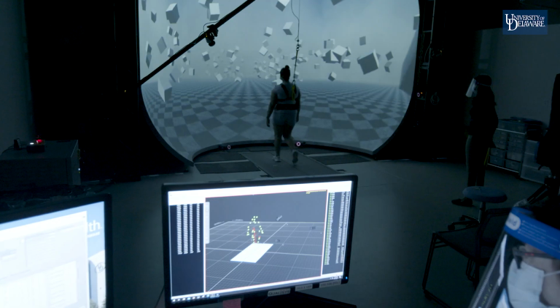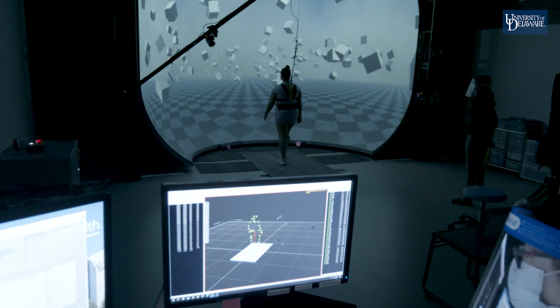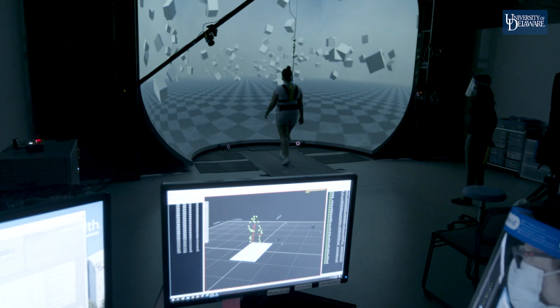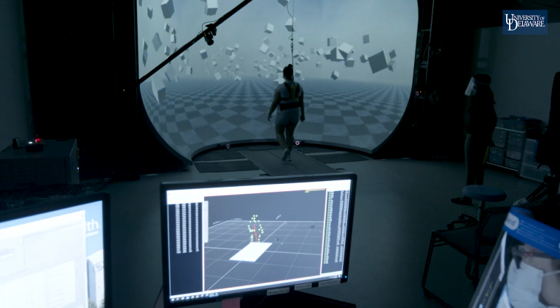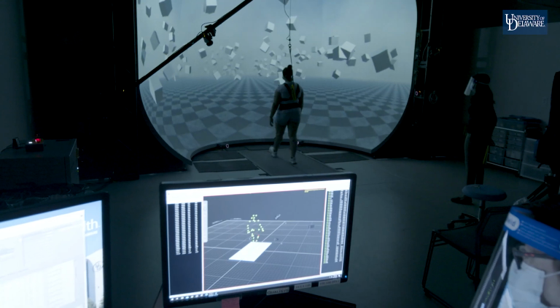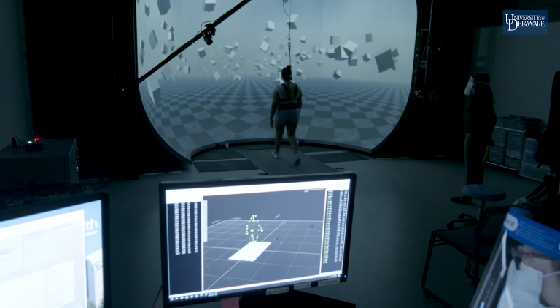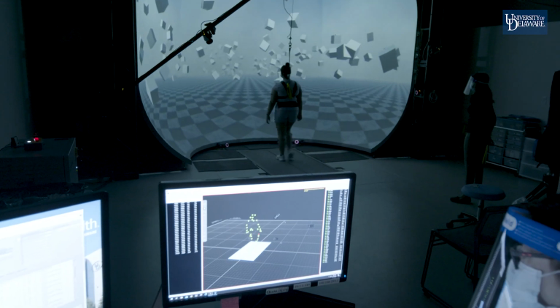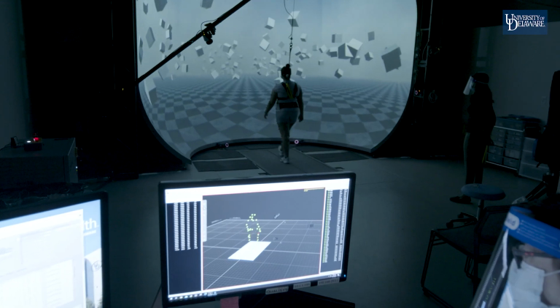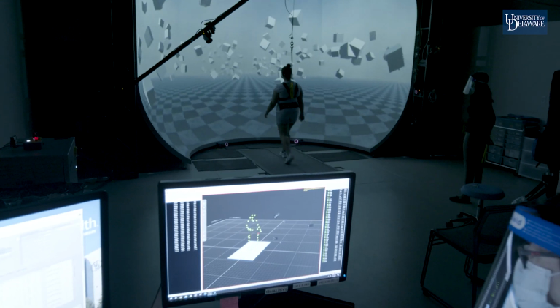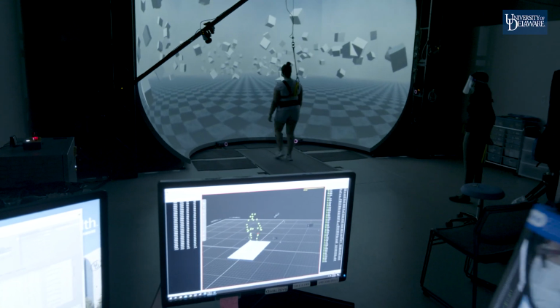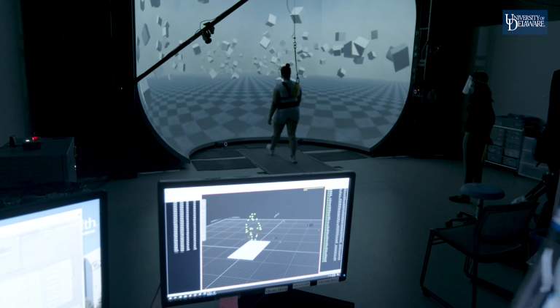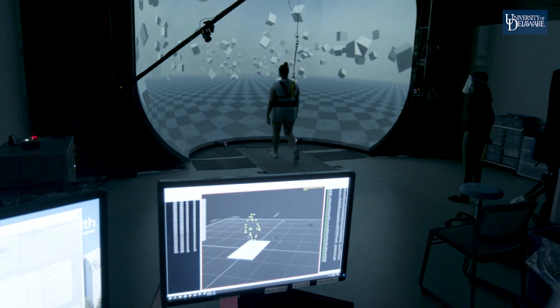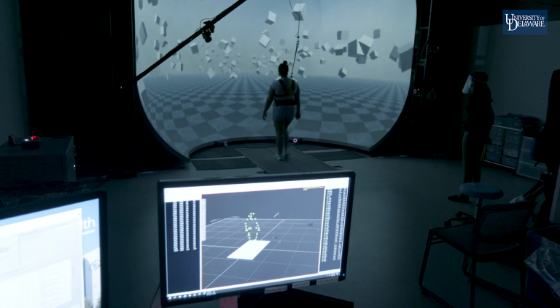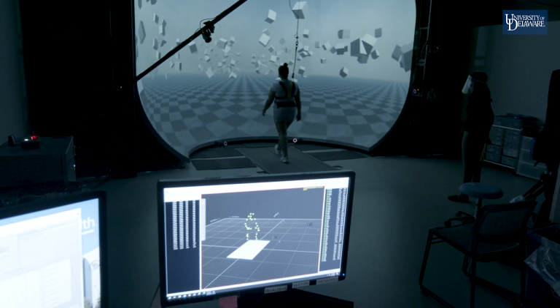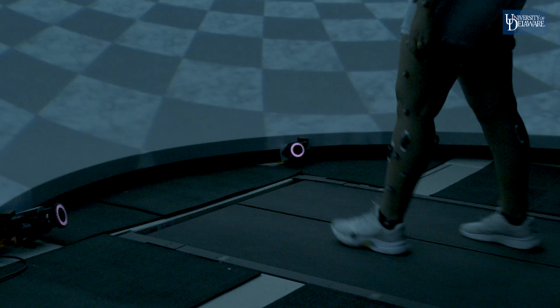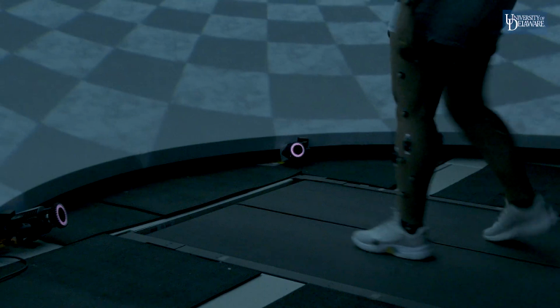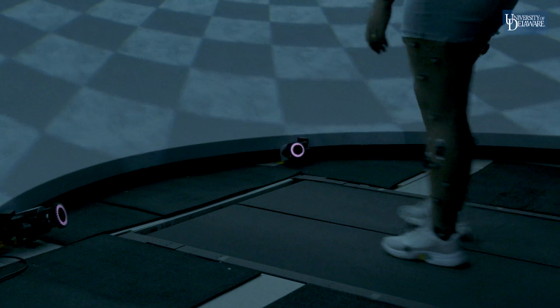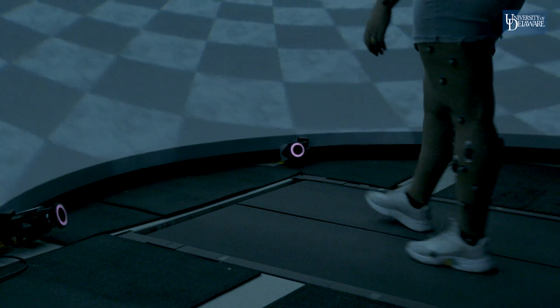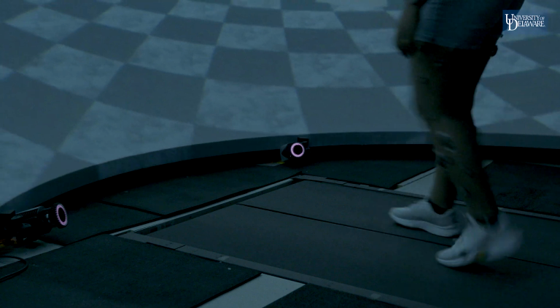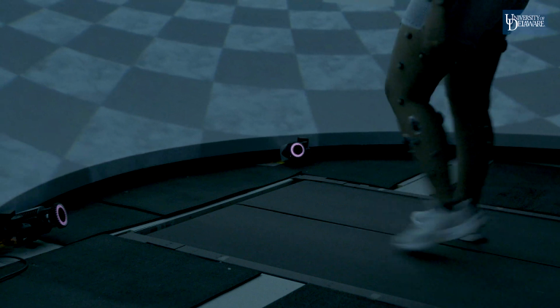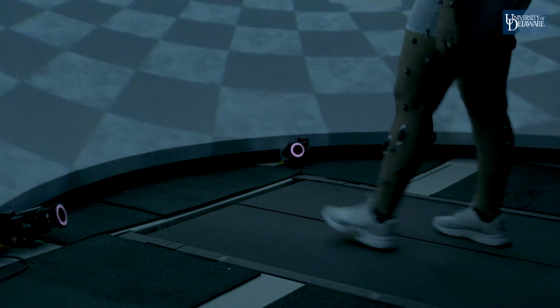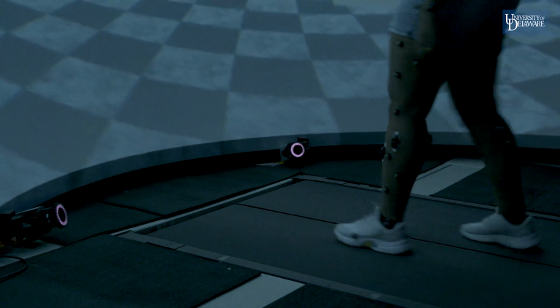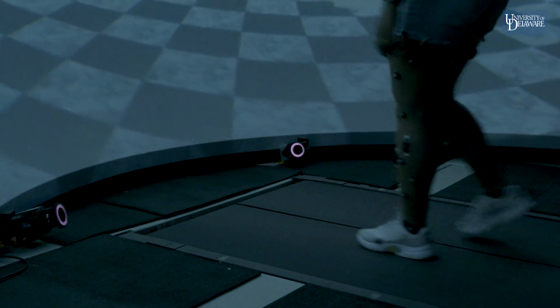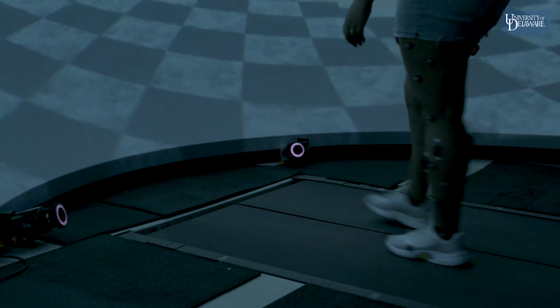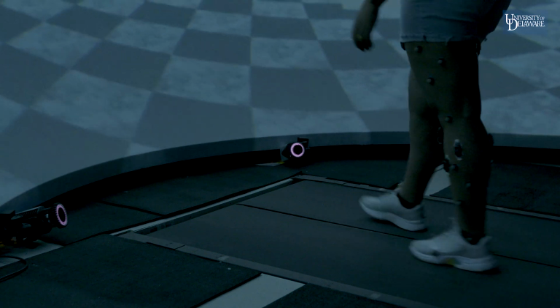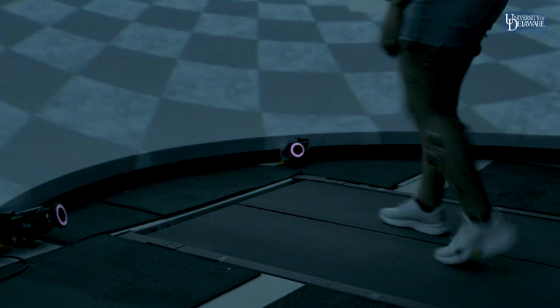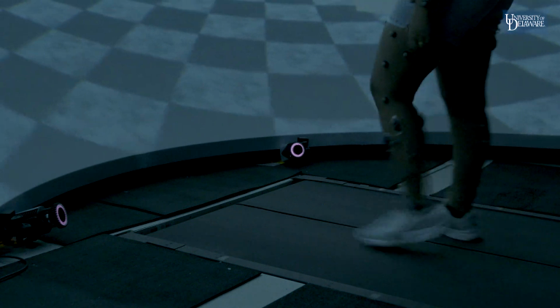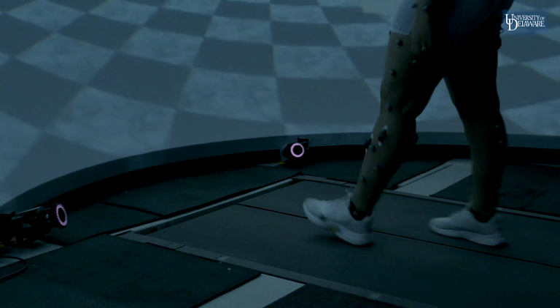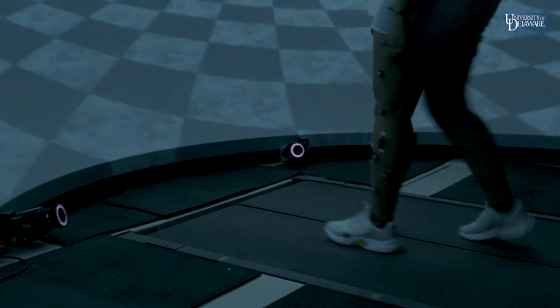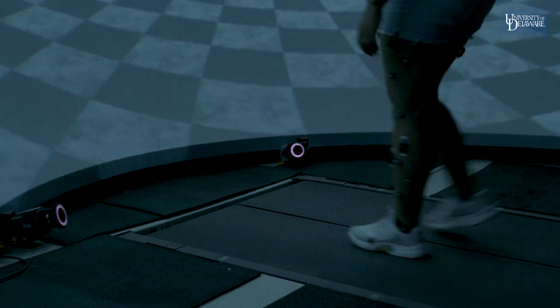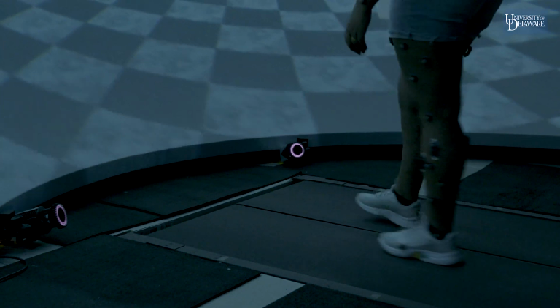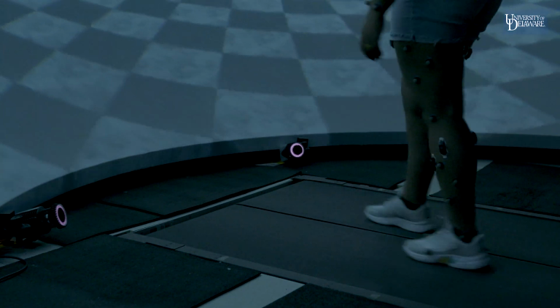And if yes, can we come up with a treatment so that they can sense movement better?